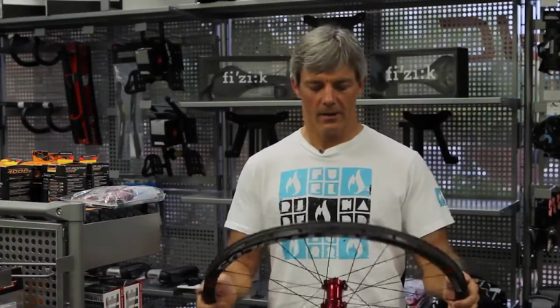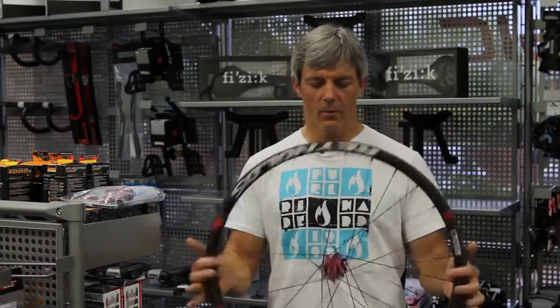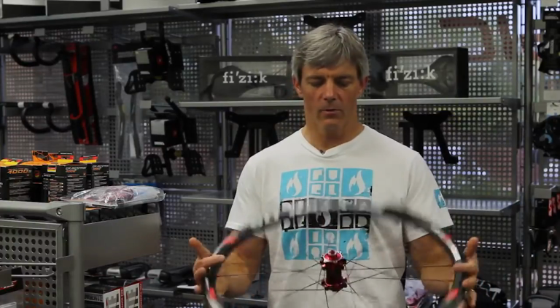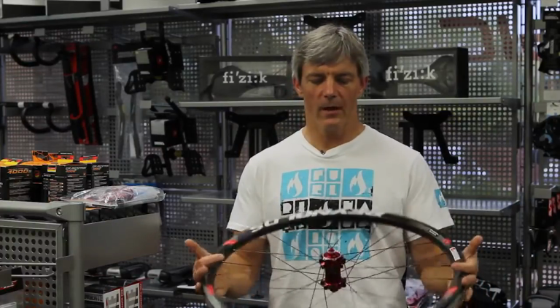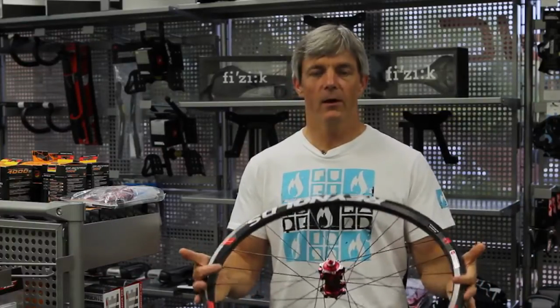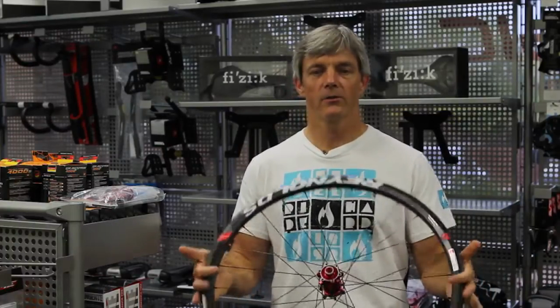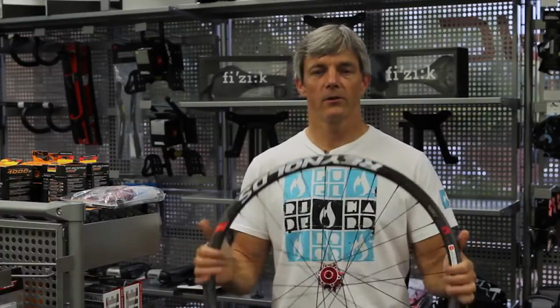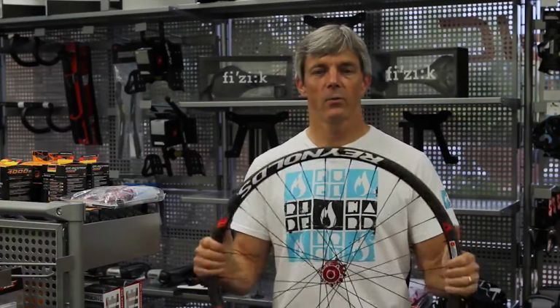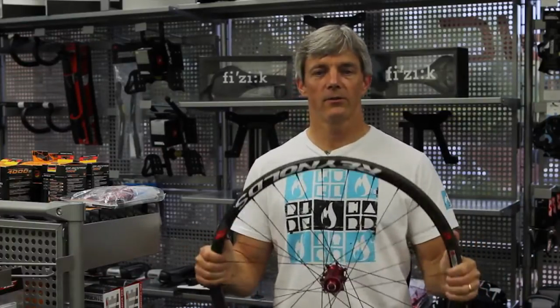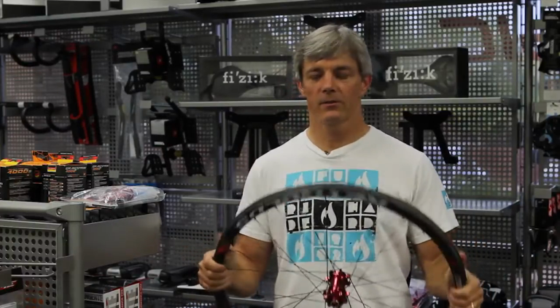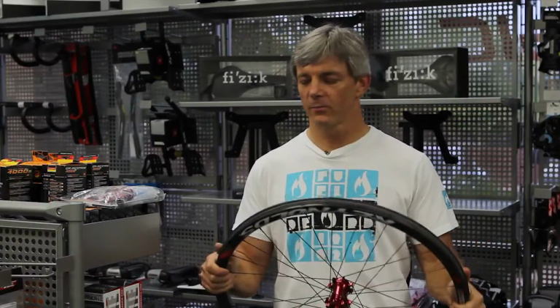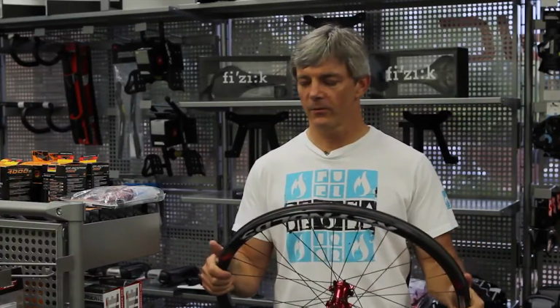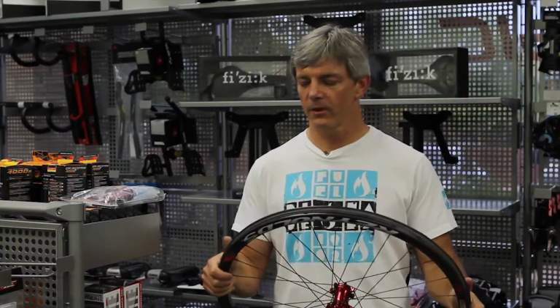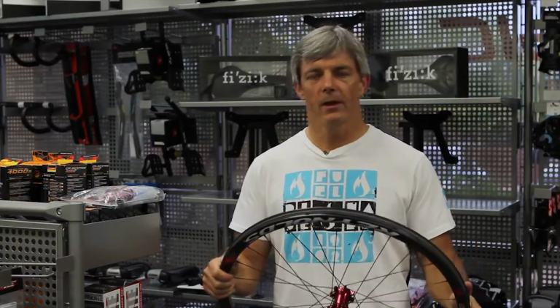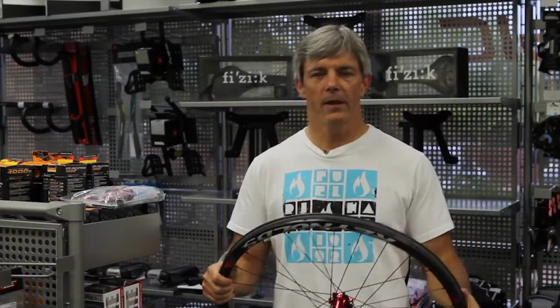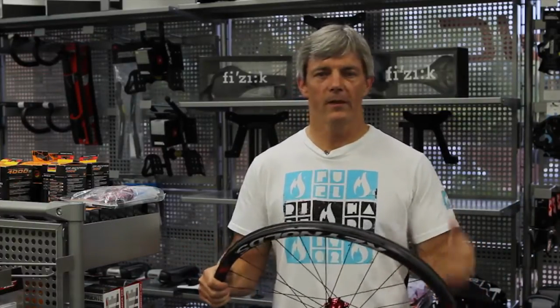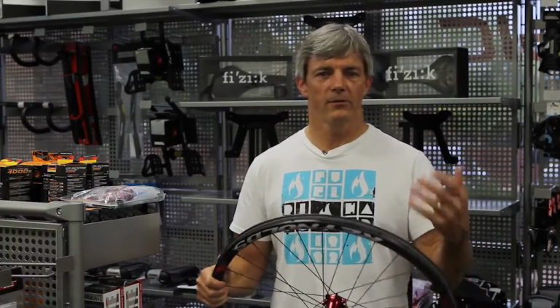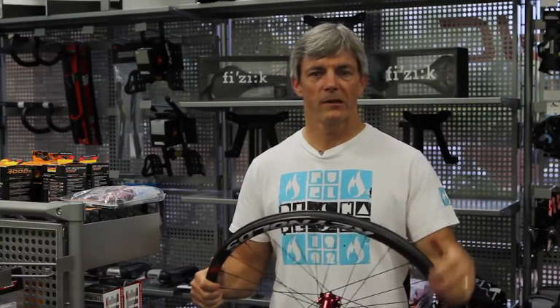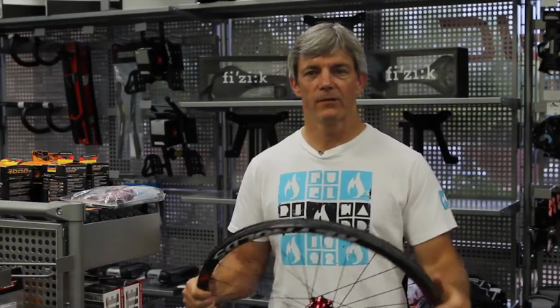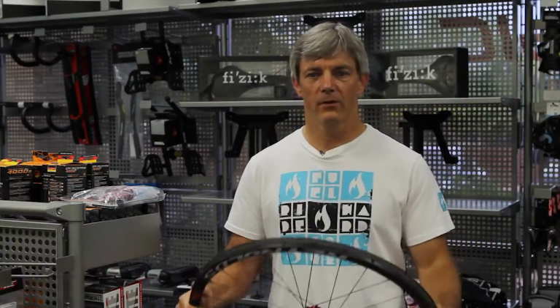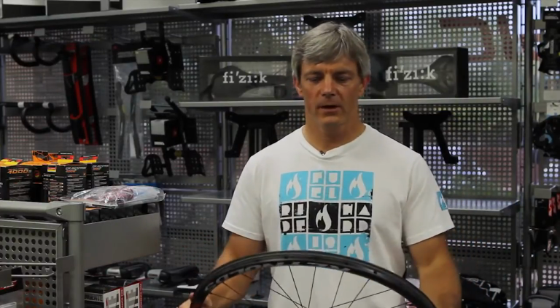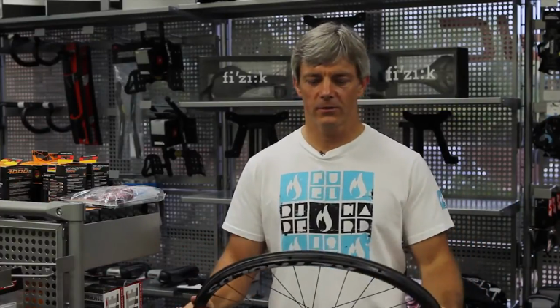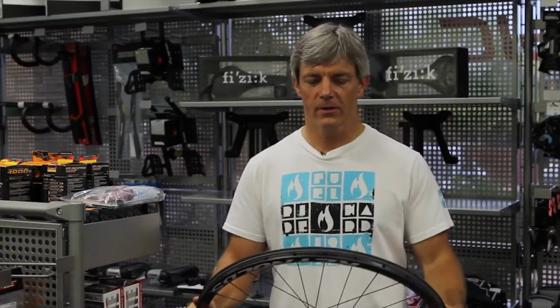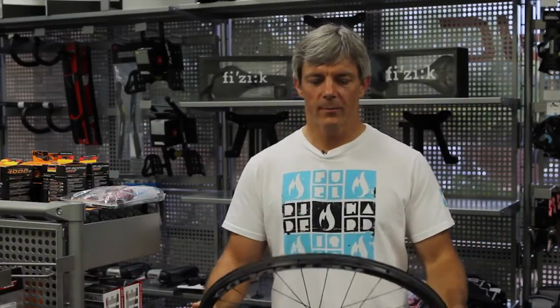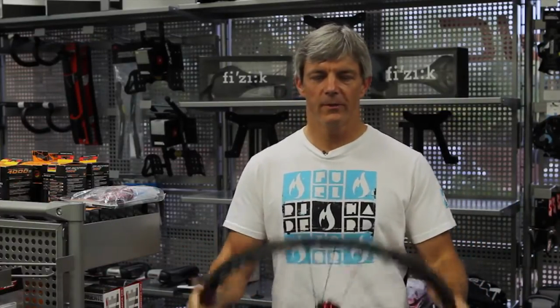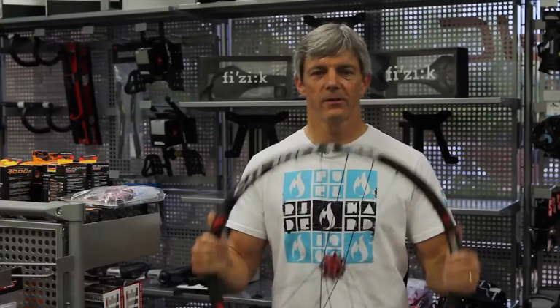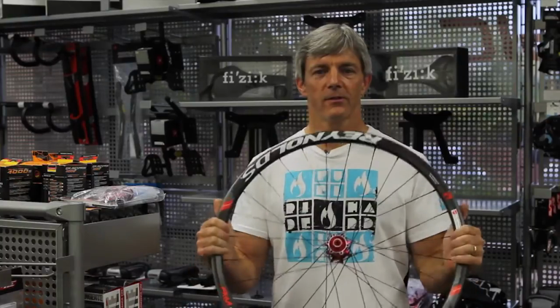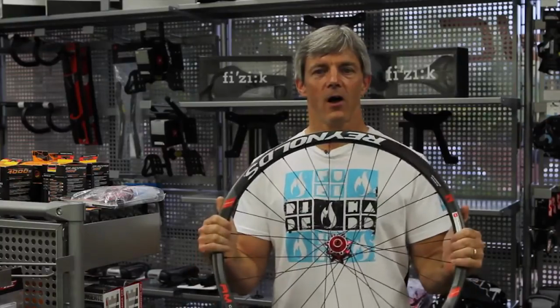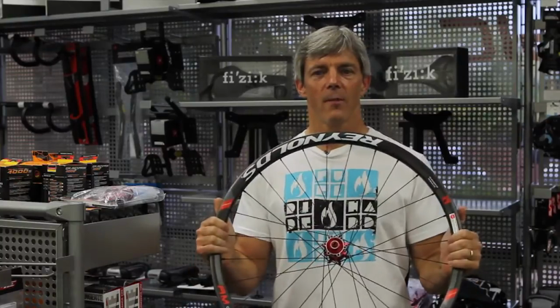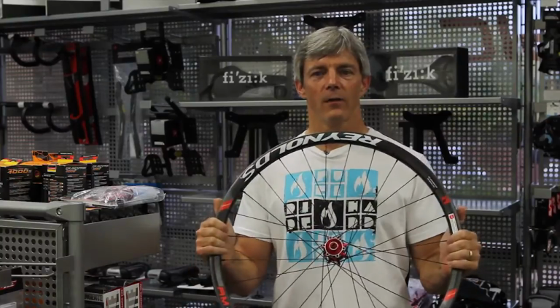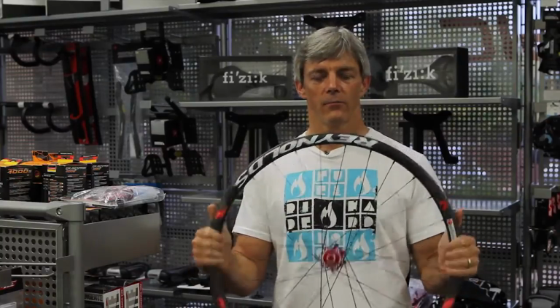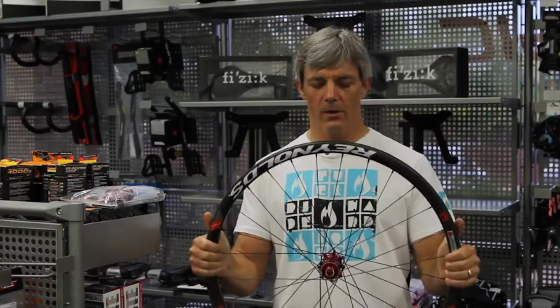We're riding ours on our 26-inch Pivot. They have different configurations, but this is their all-mountain wheel.